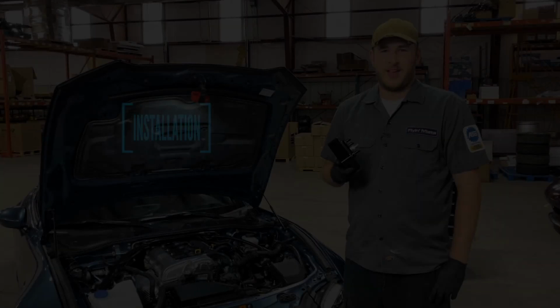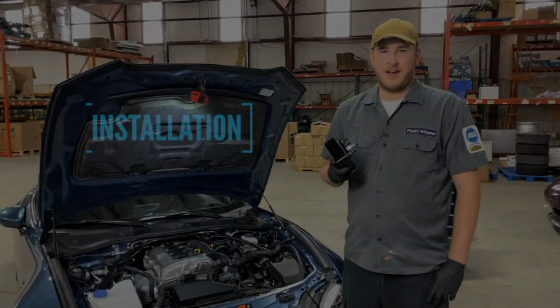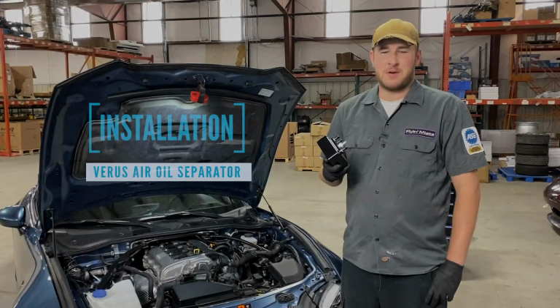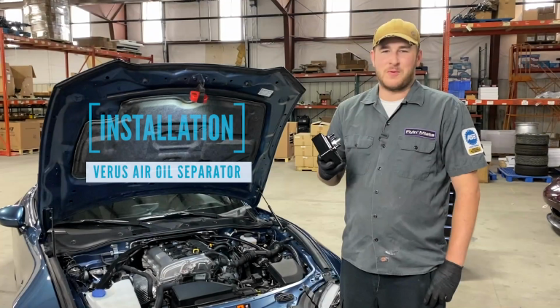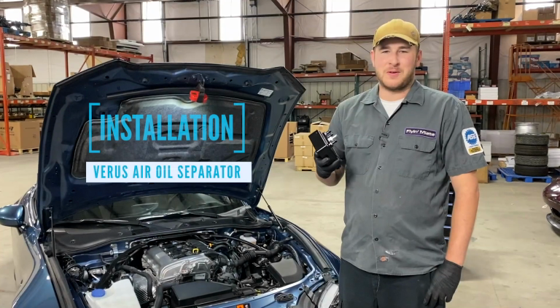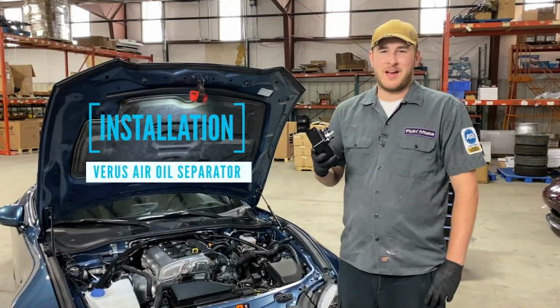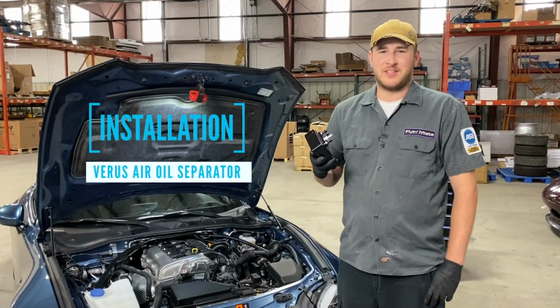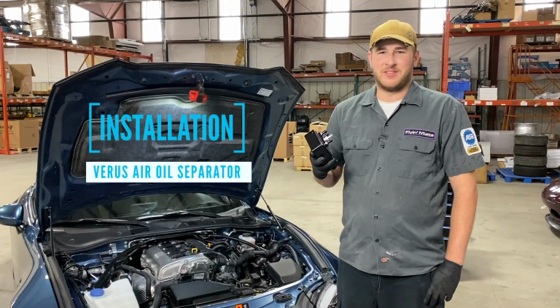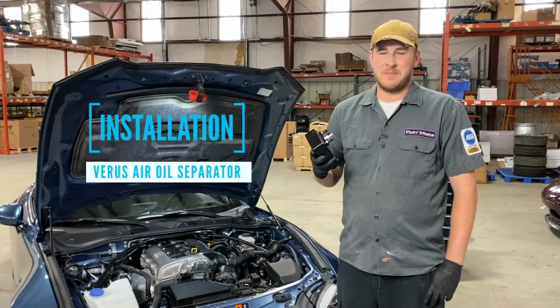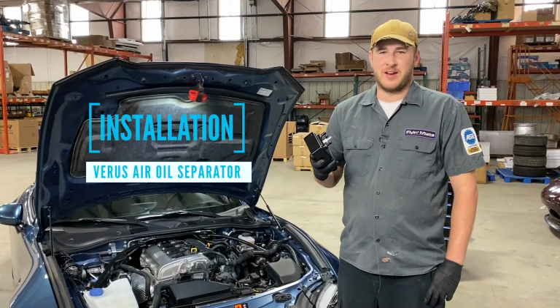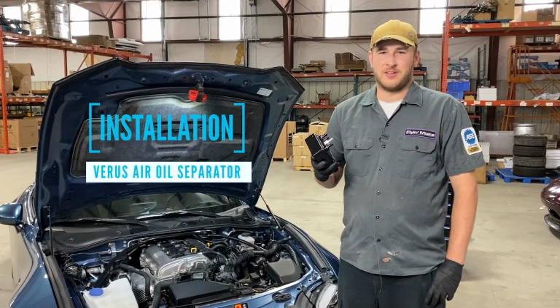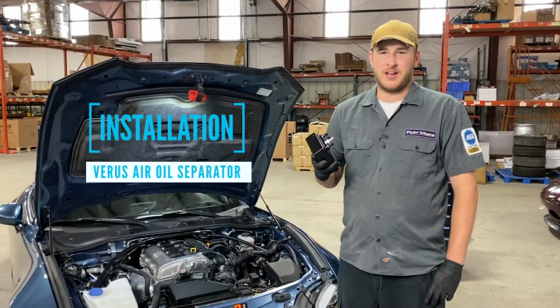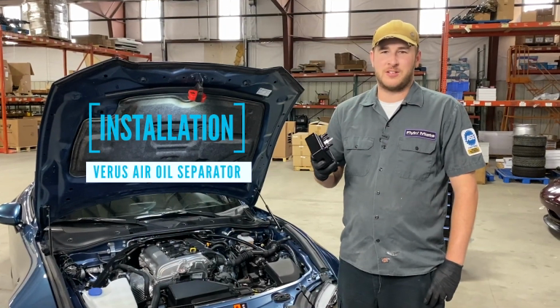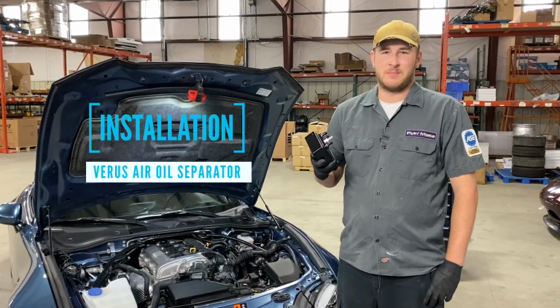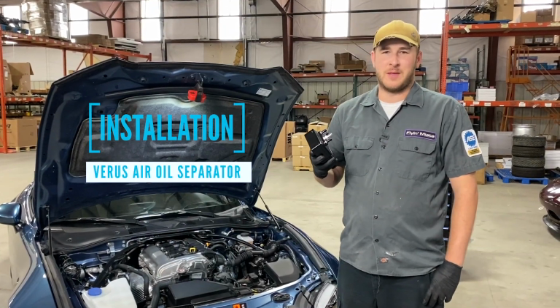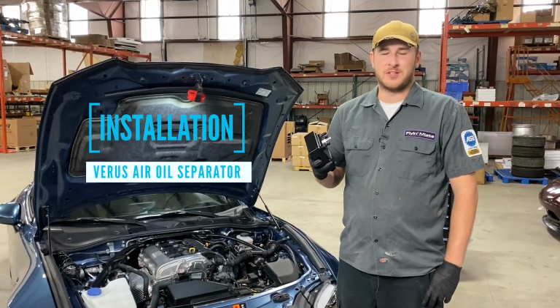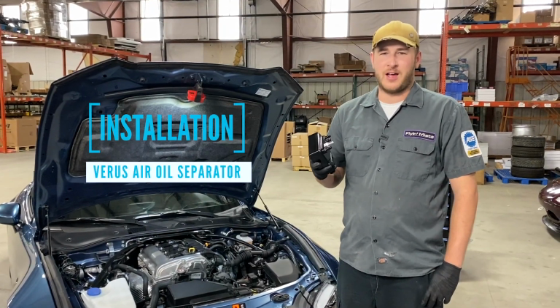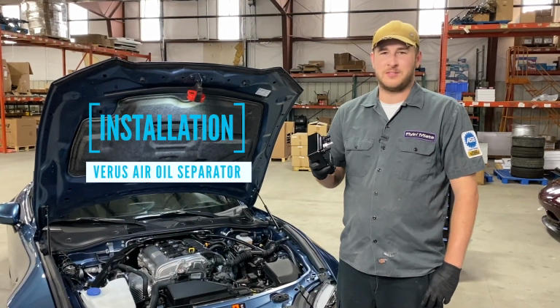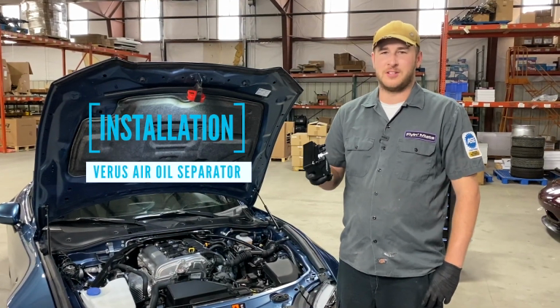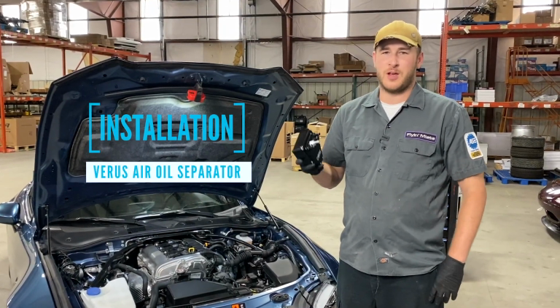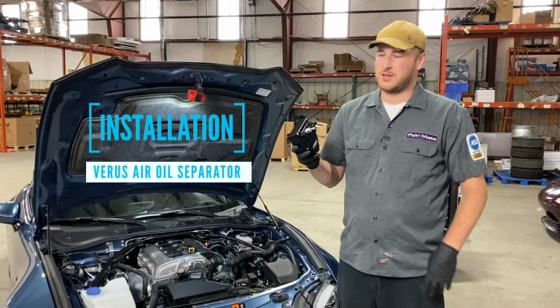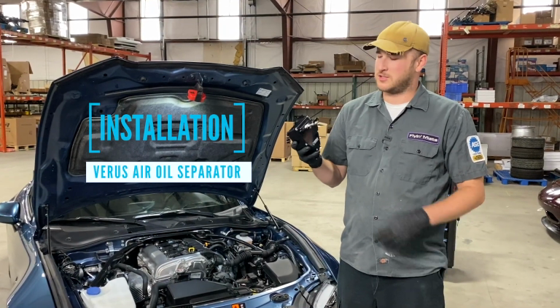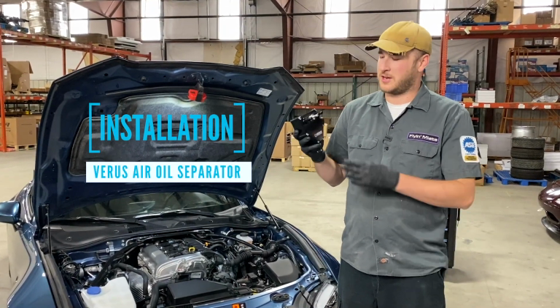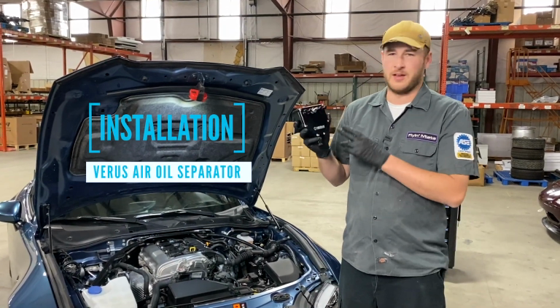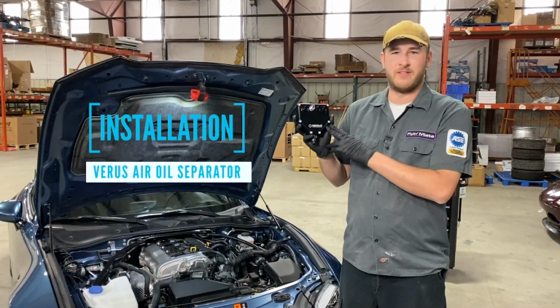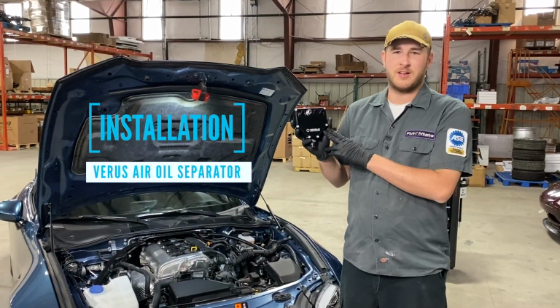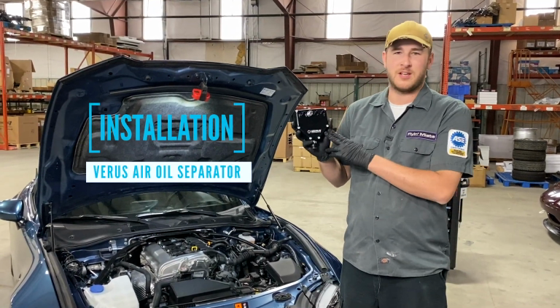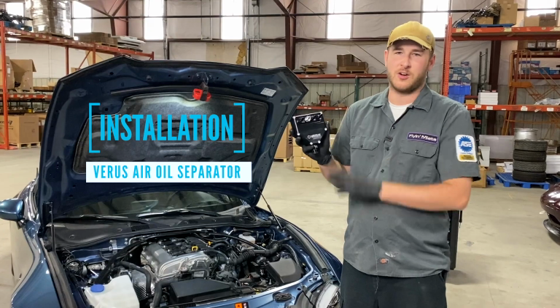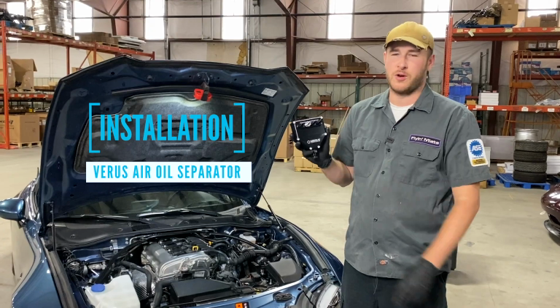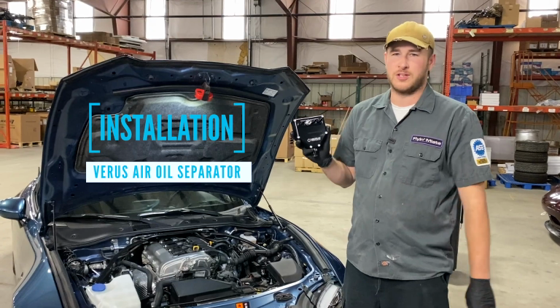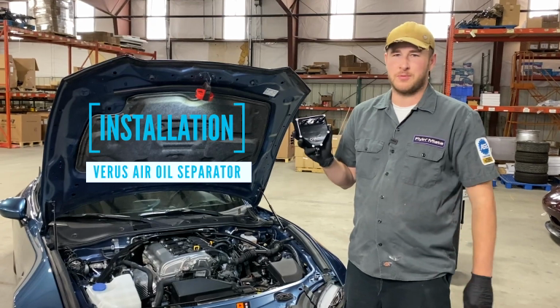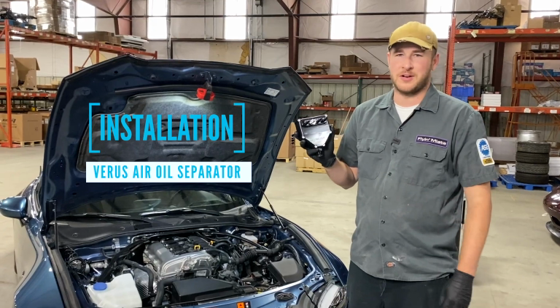Hey everybody, welcome back to the Flyin' Miata Garage. My name is Kyle. Today we're installing a Varus air oil separator.